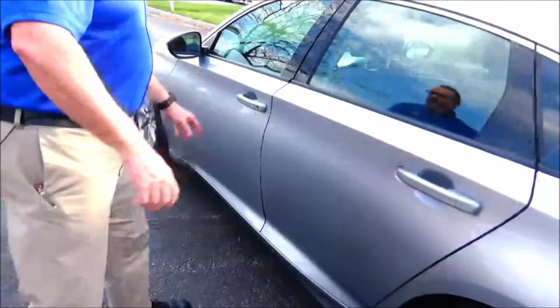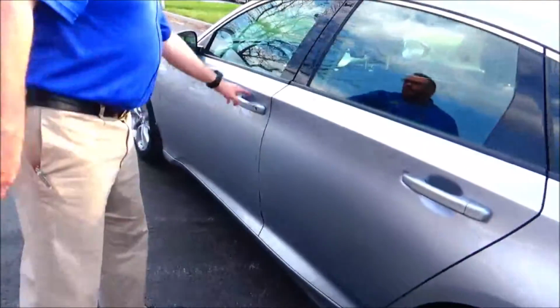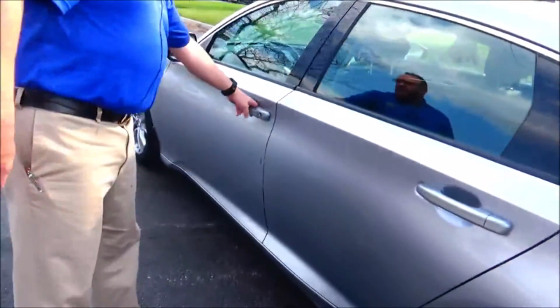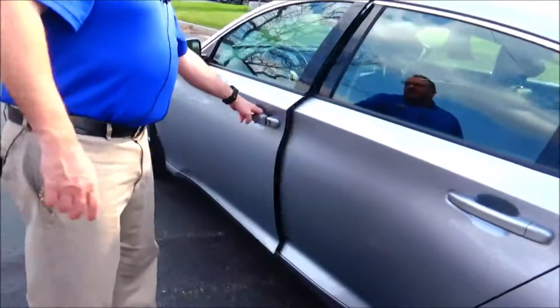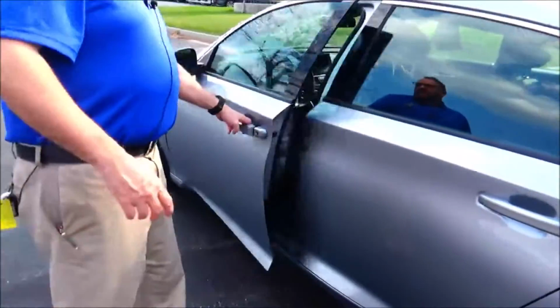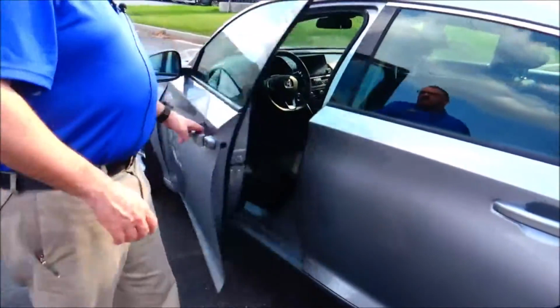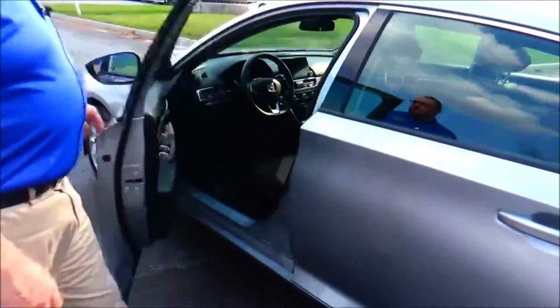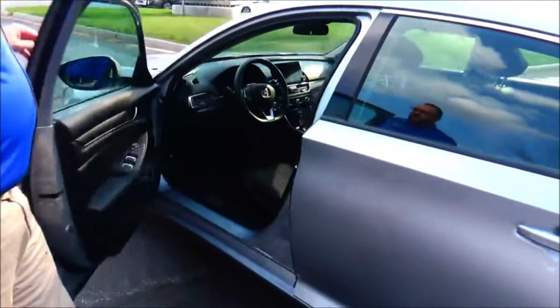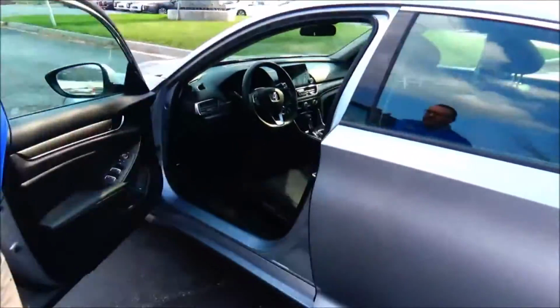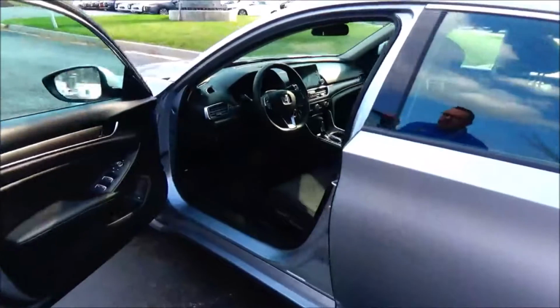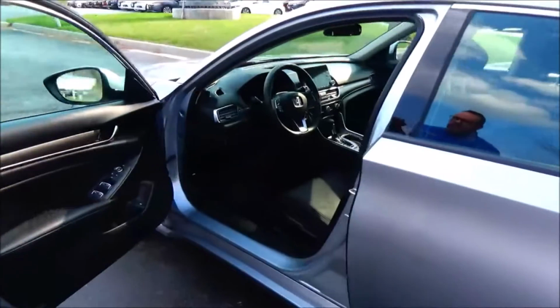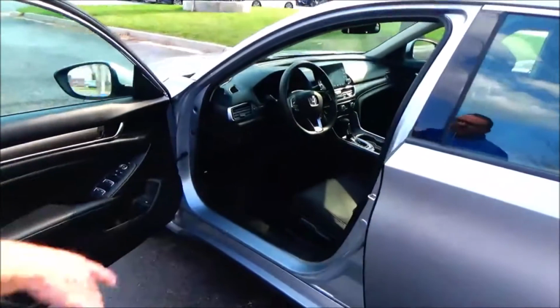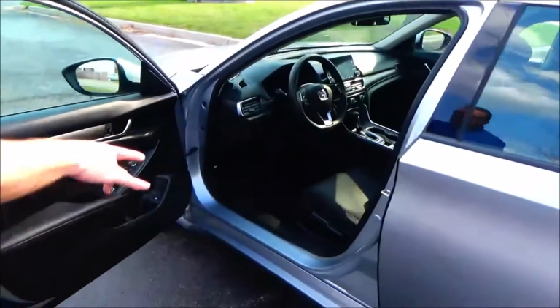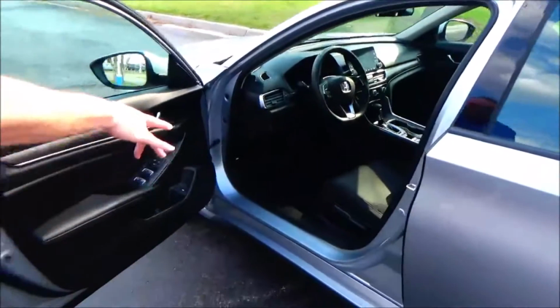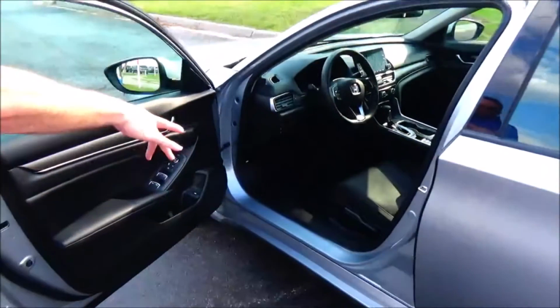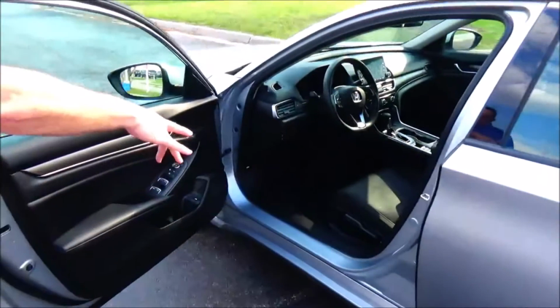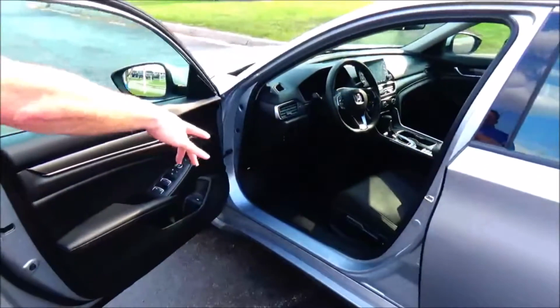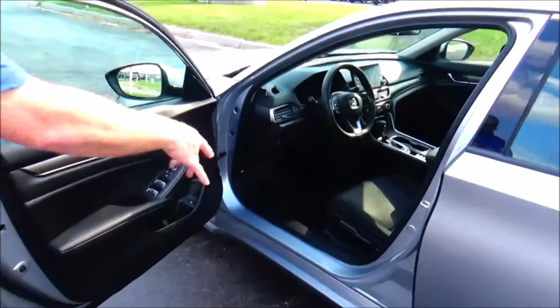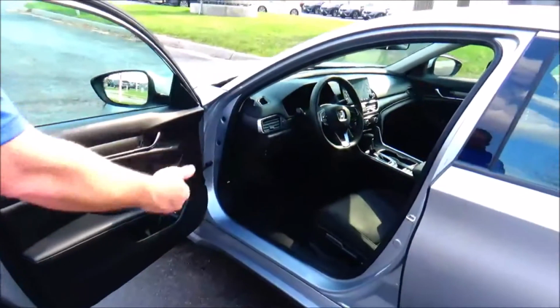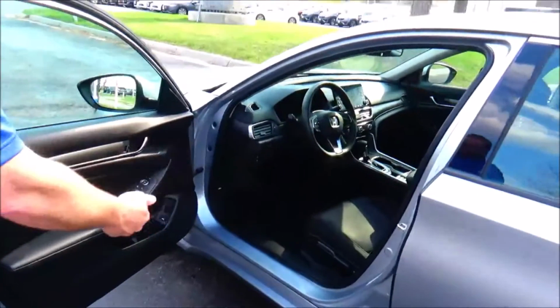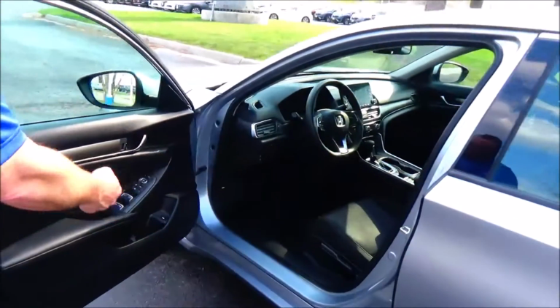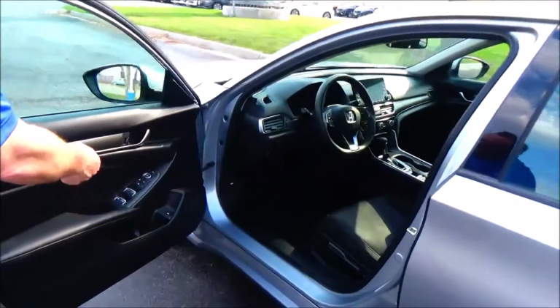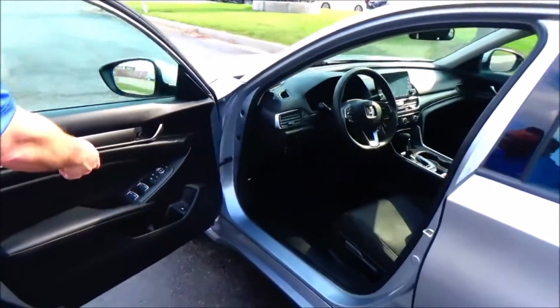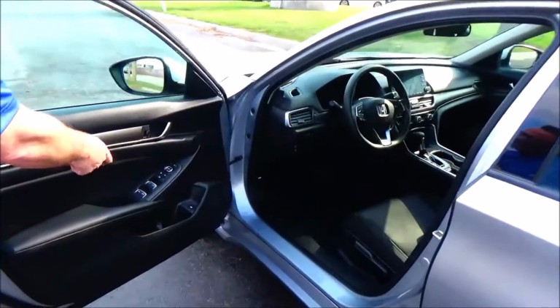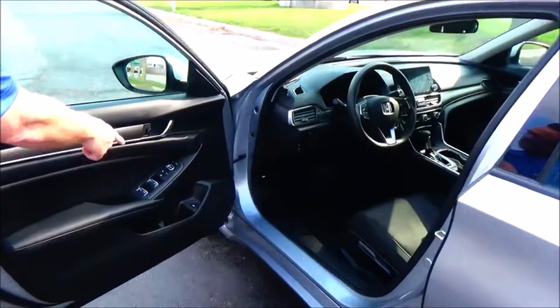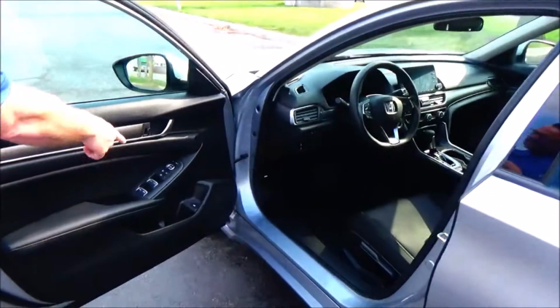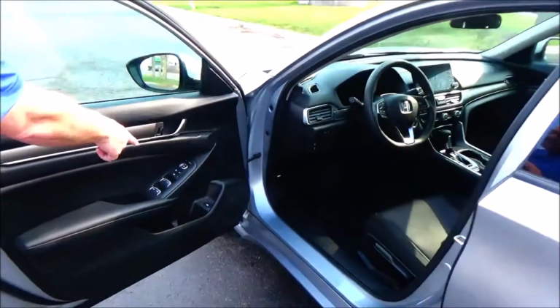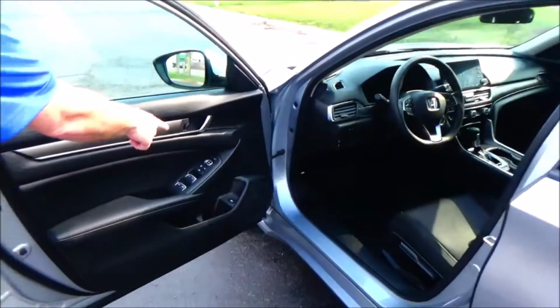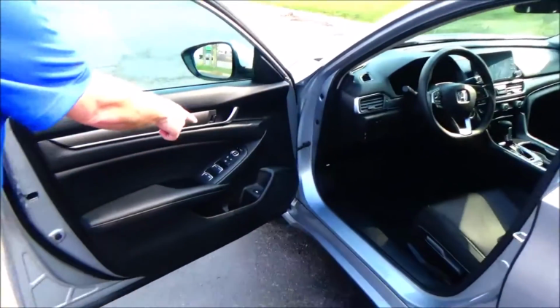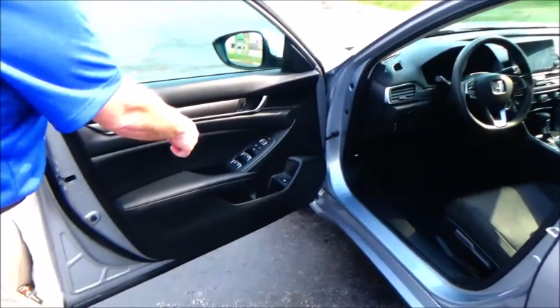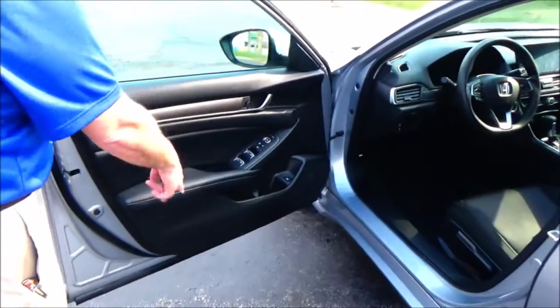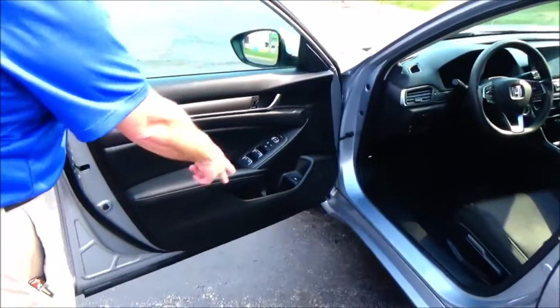Manual adjustment including height adjustment on the driver's seat, power windows, power locks, and power mirrors.